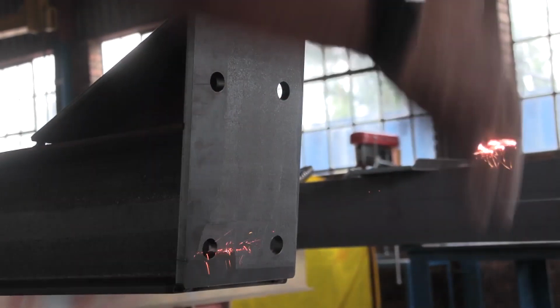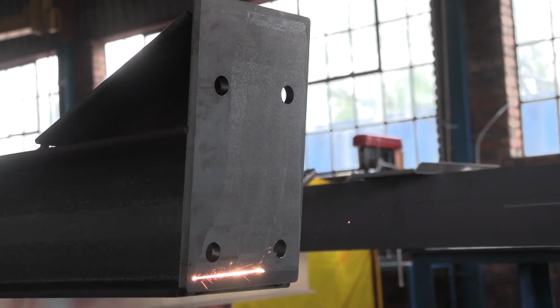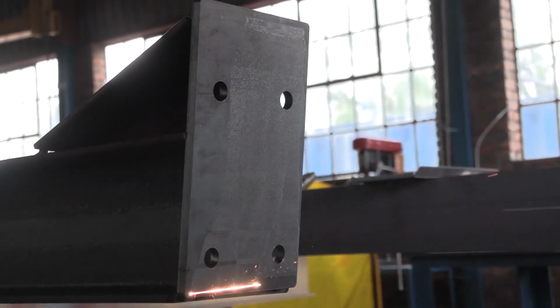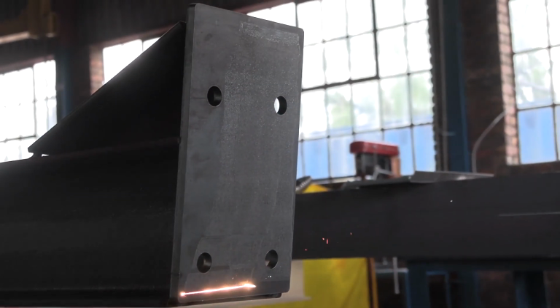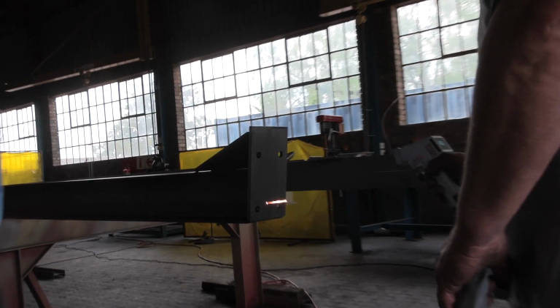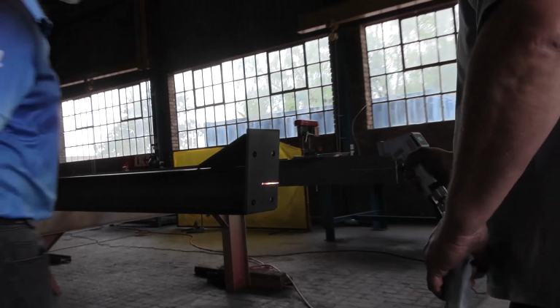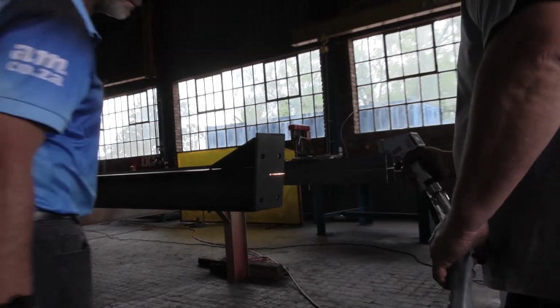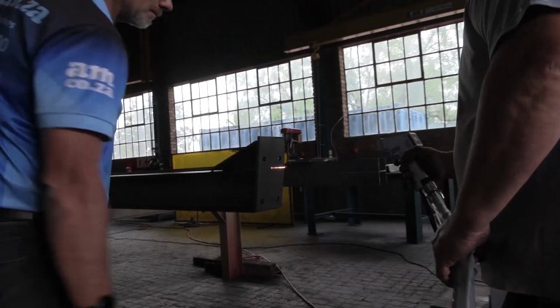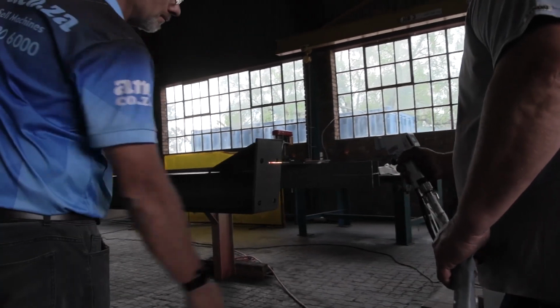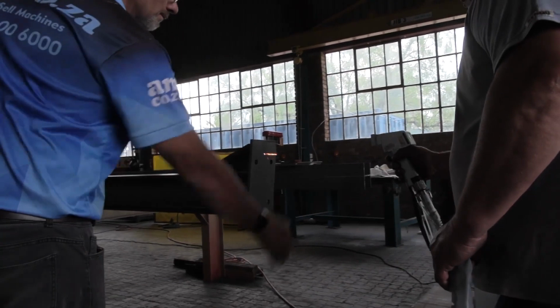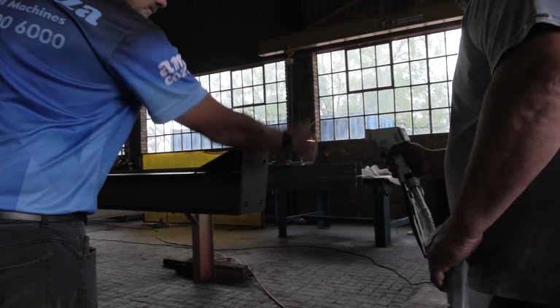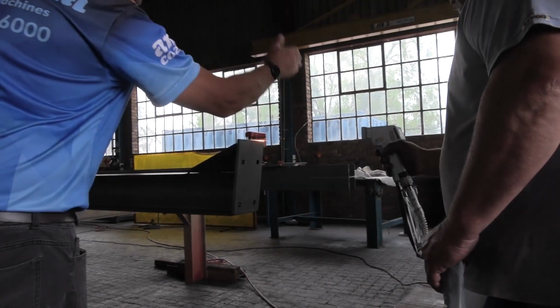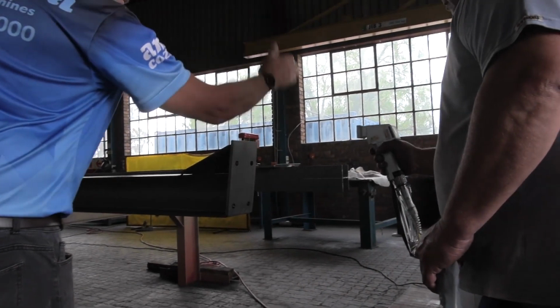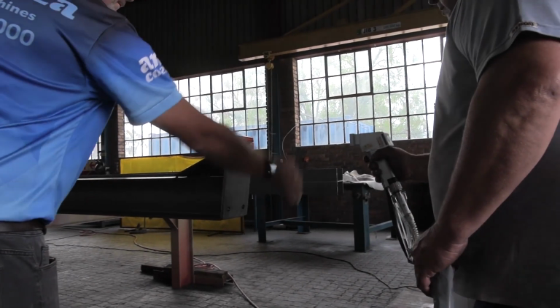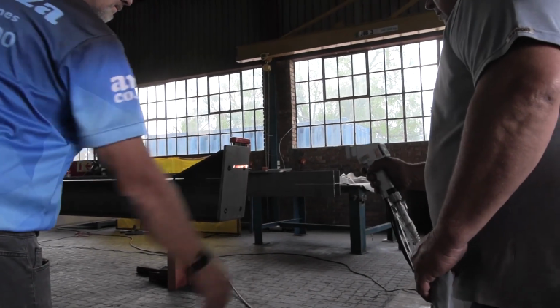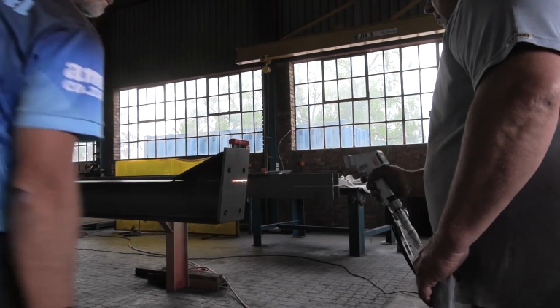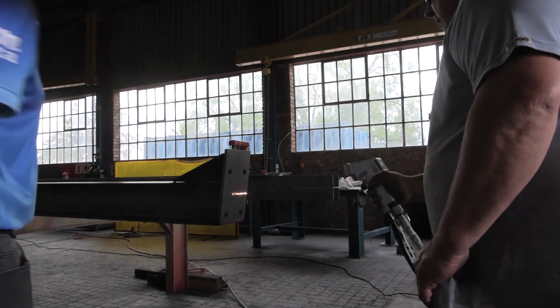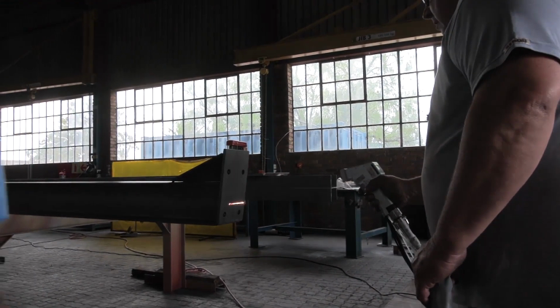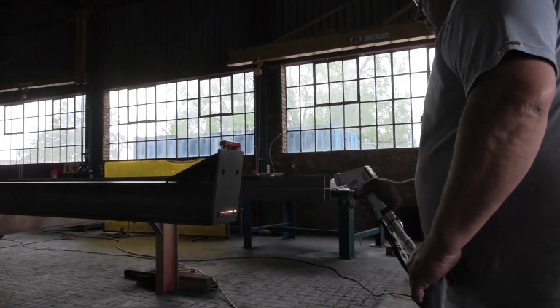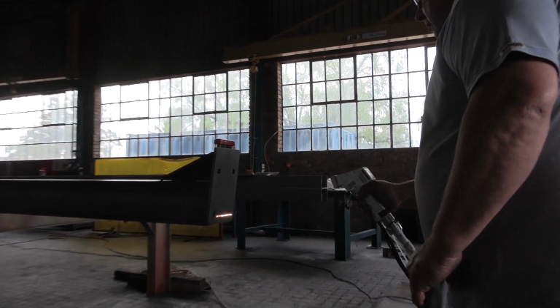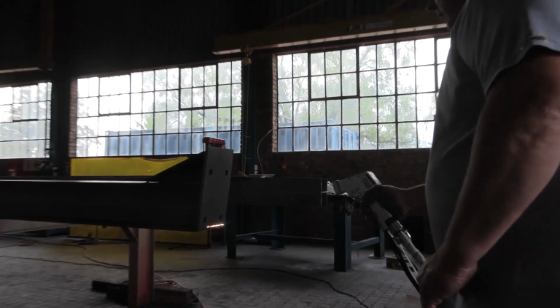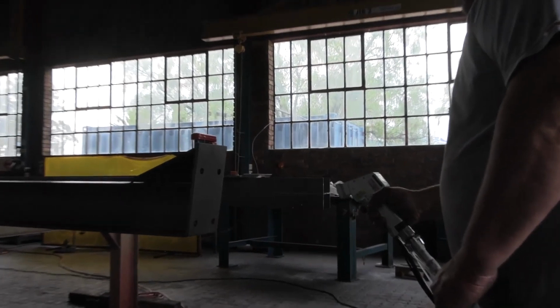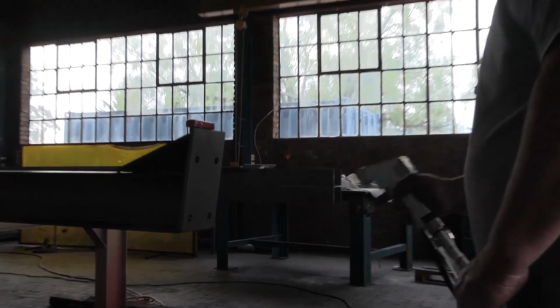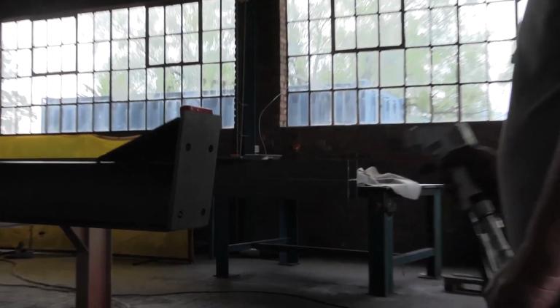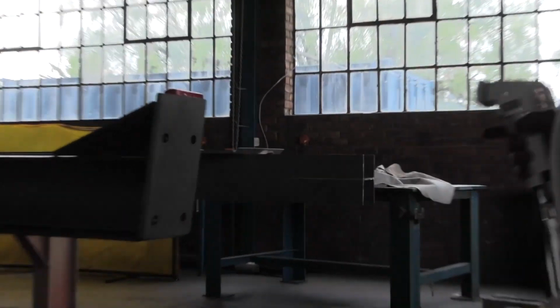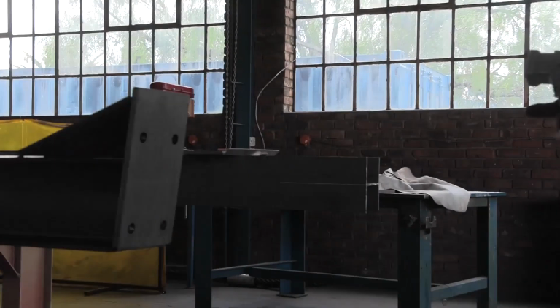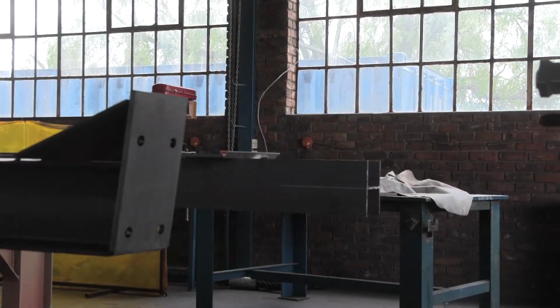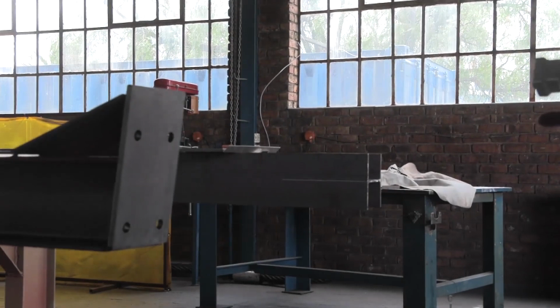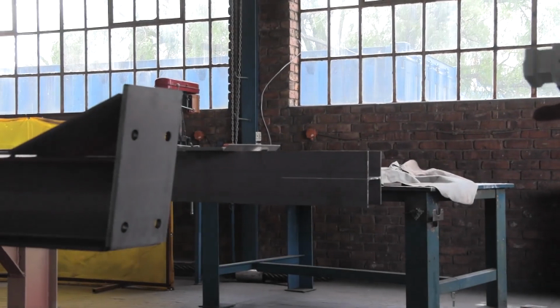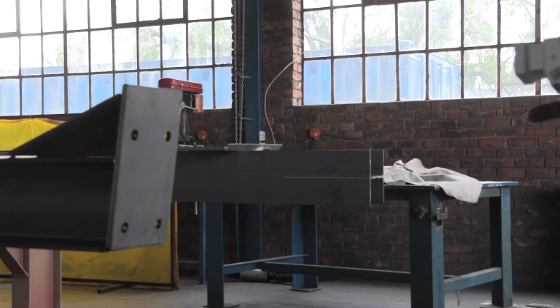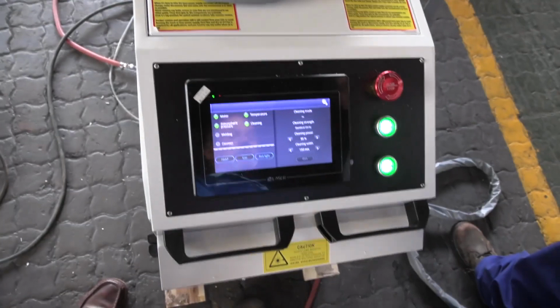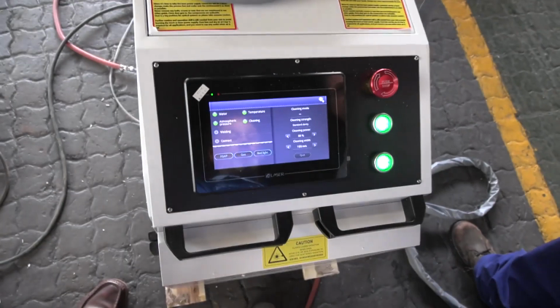And although it is not recommended, the accidental contact with the laser is not a major concern.